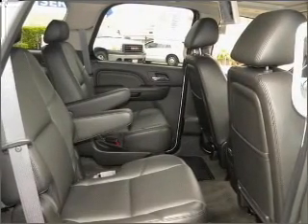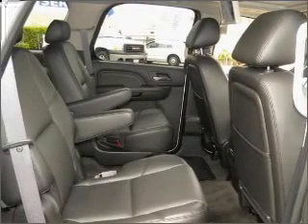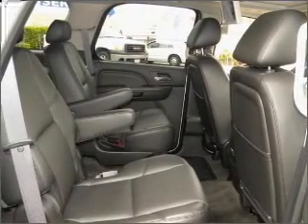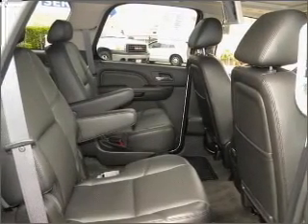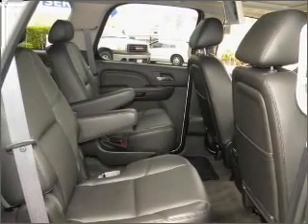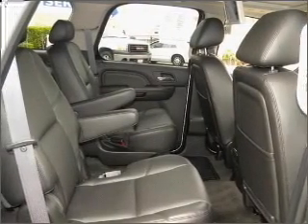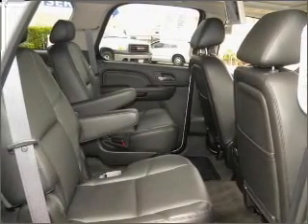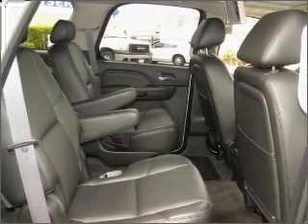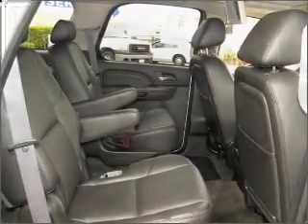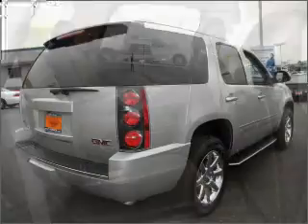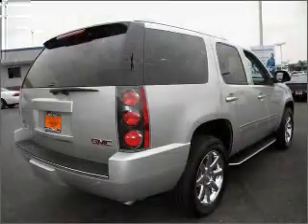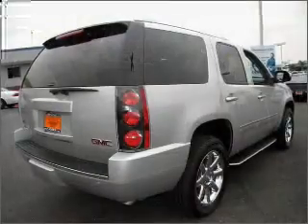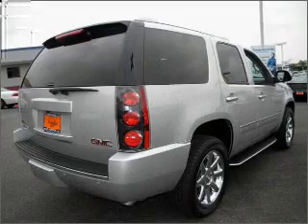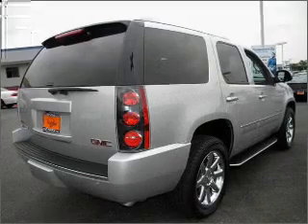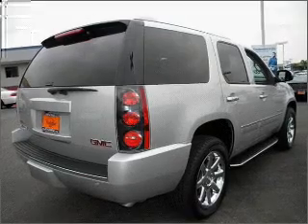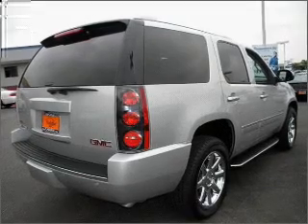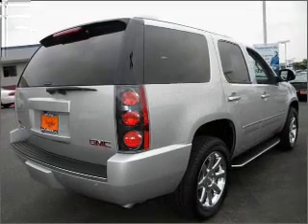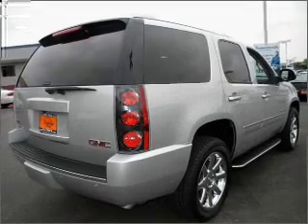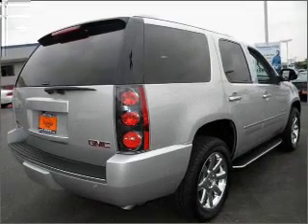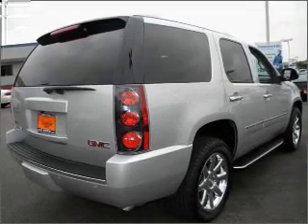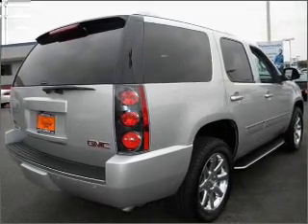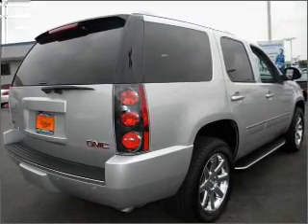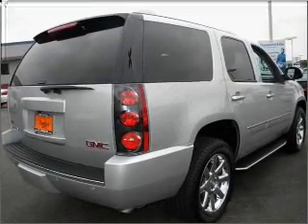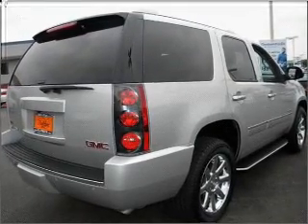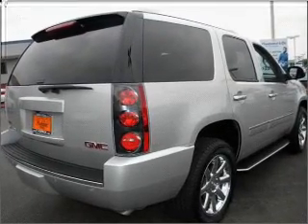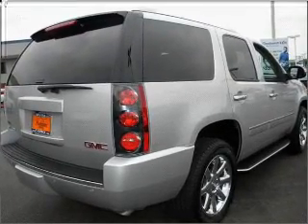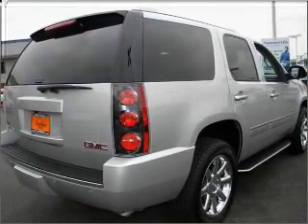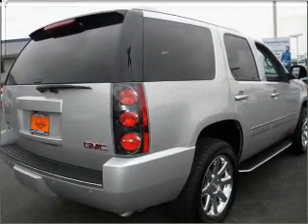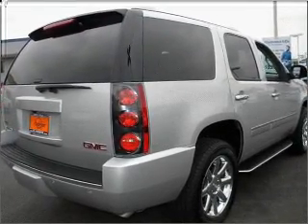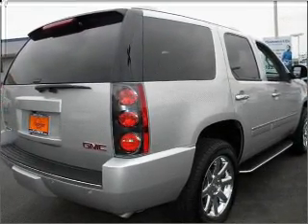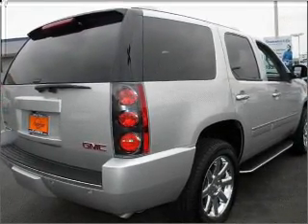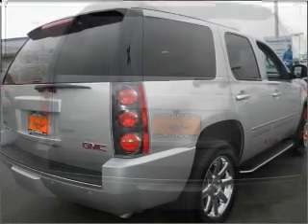Brake safely with the anti-lock braking system. Indulge in the comfort of heated seats. Call today to schedule a test drive.